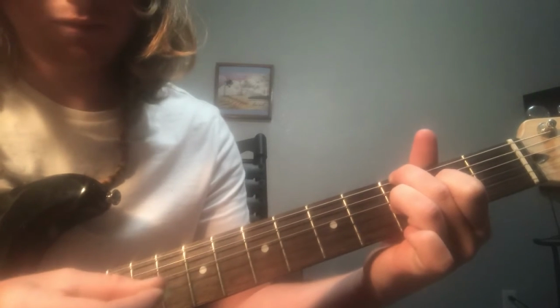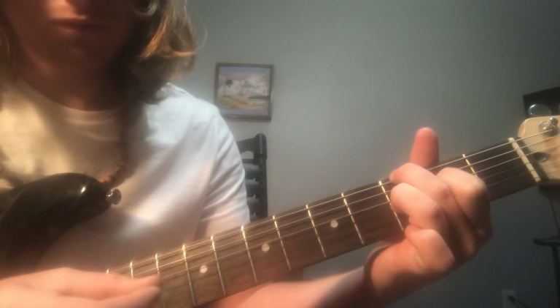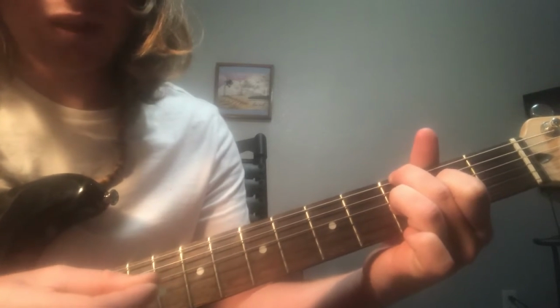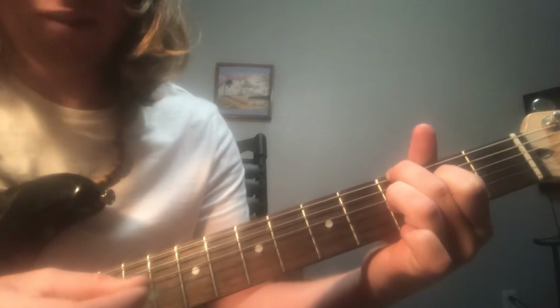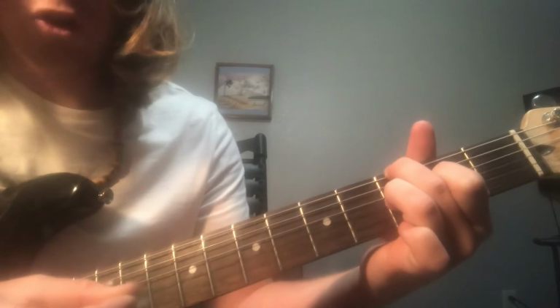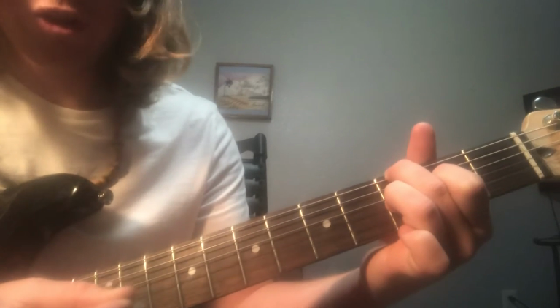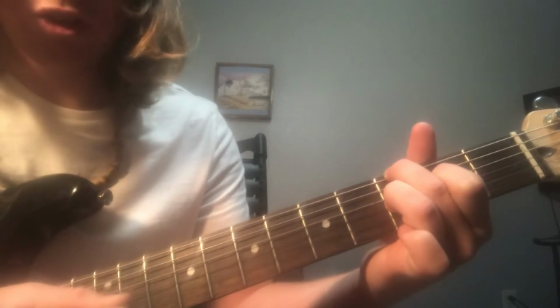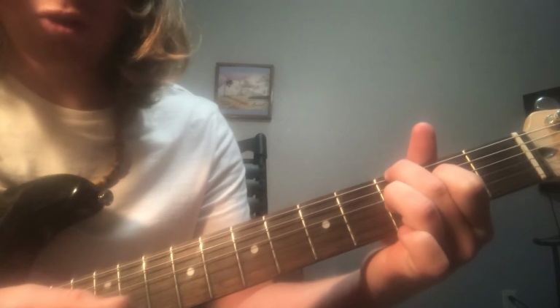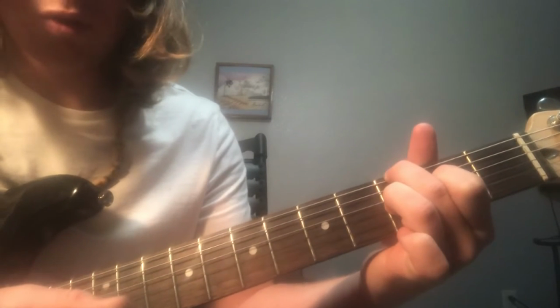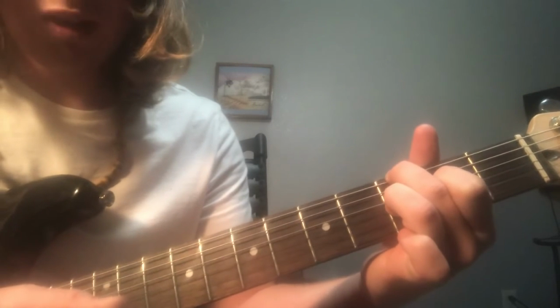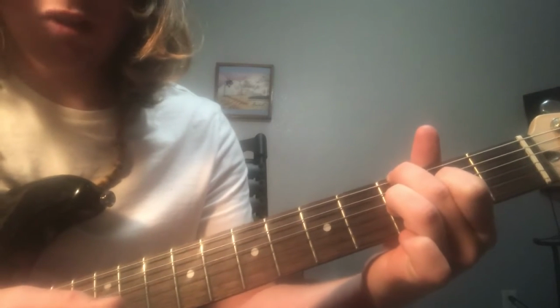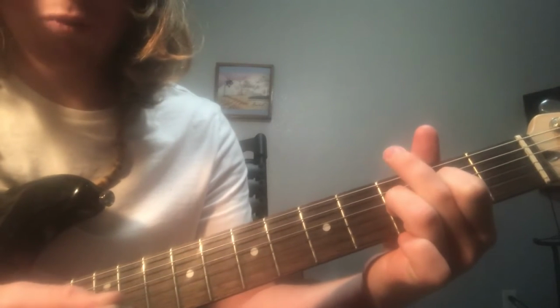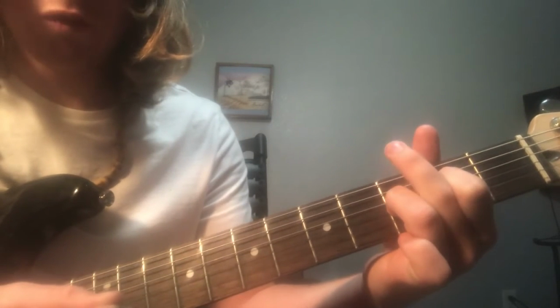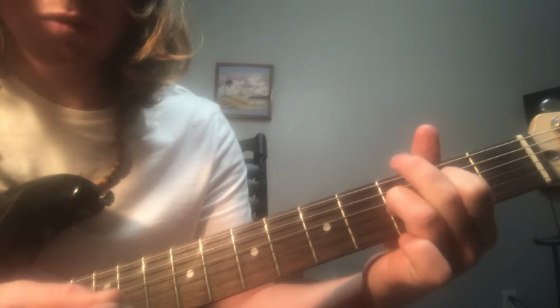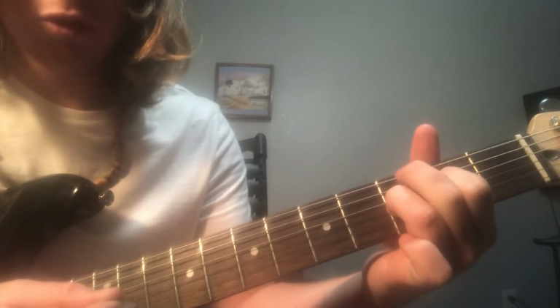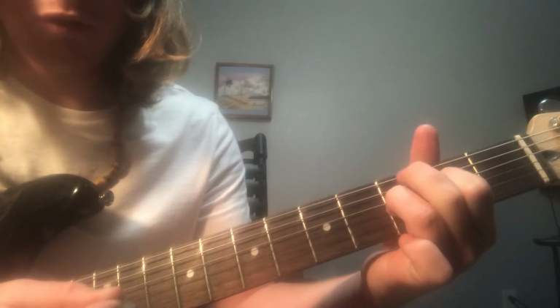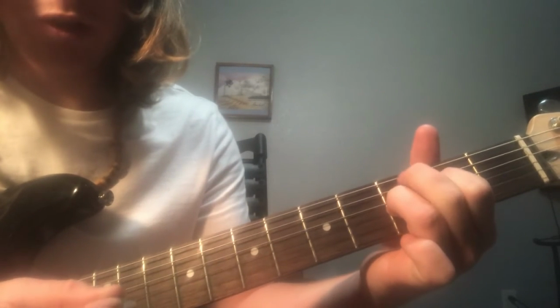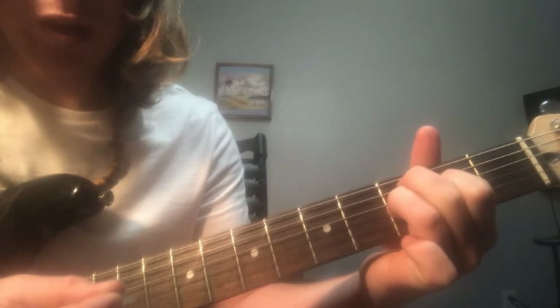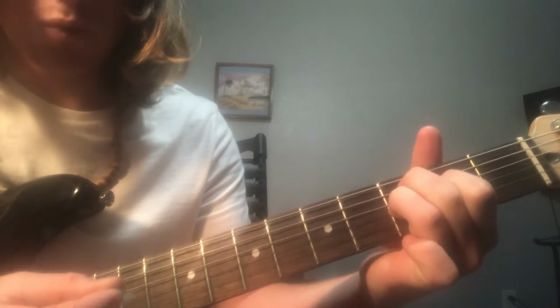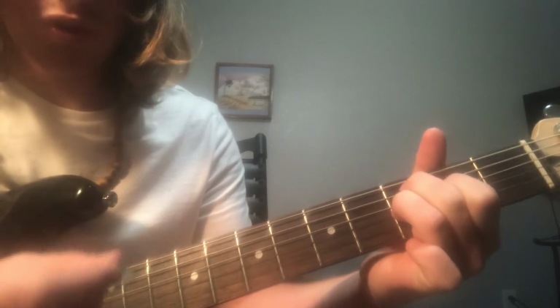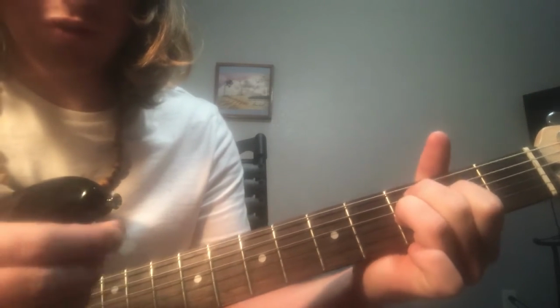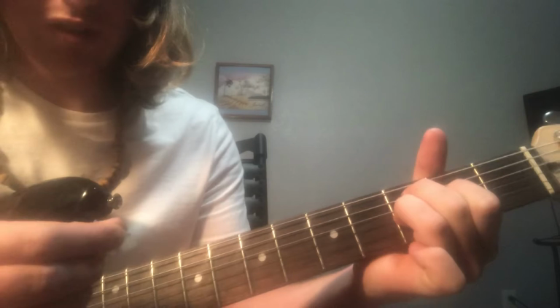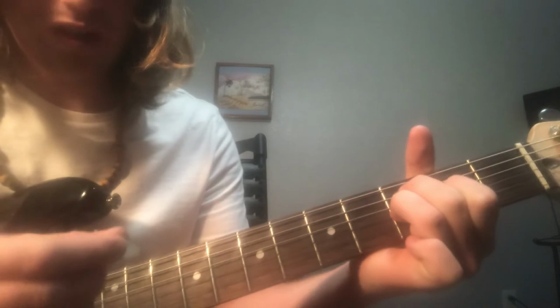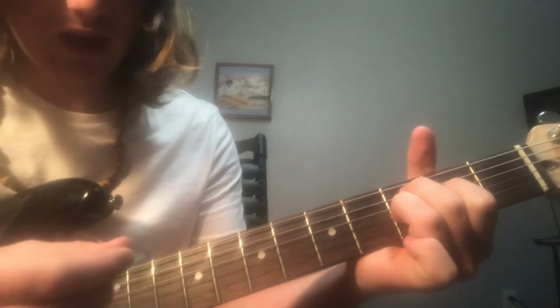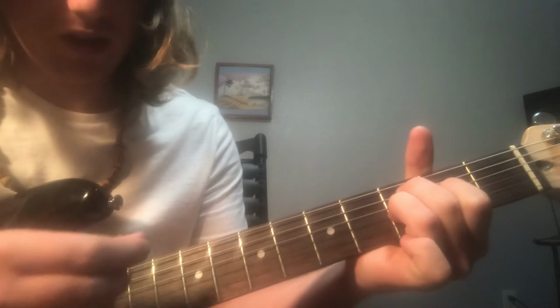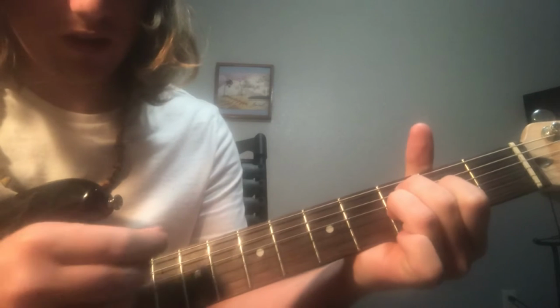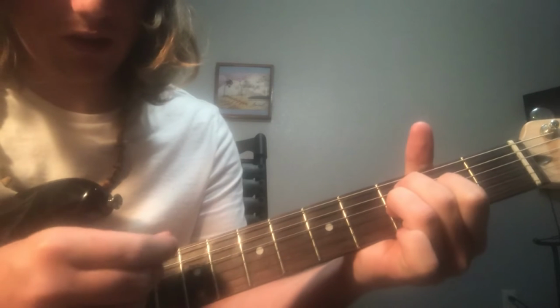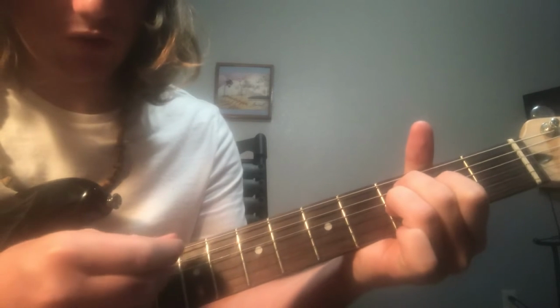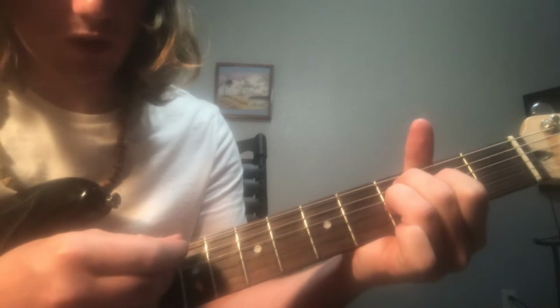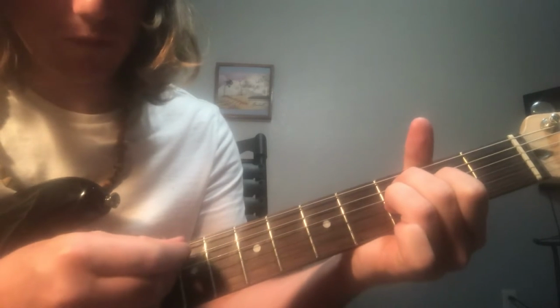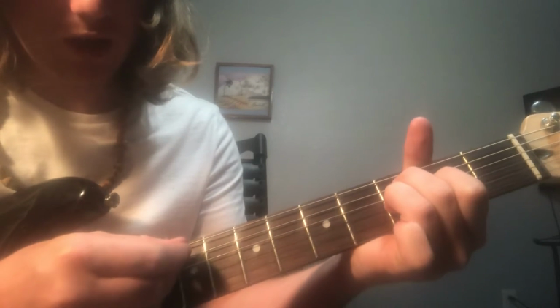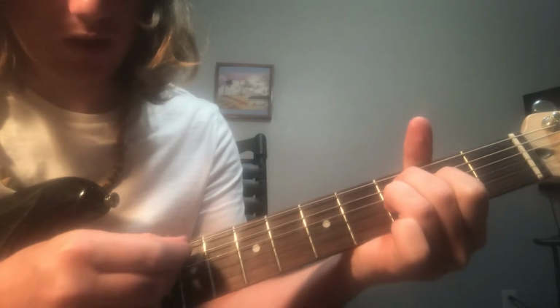And all you're gonna do is move this middle finger down one string to the A, and now you start from the A.